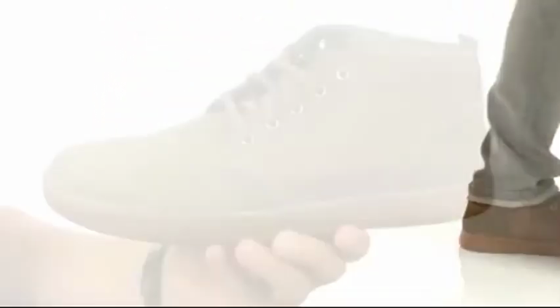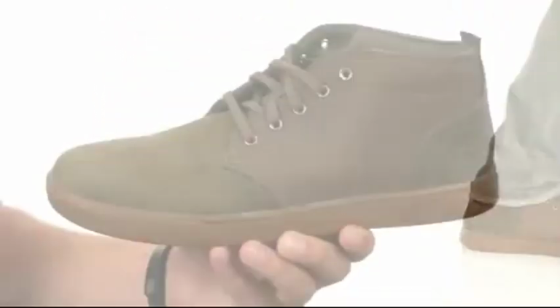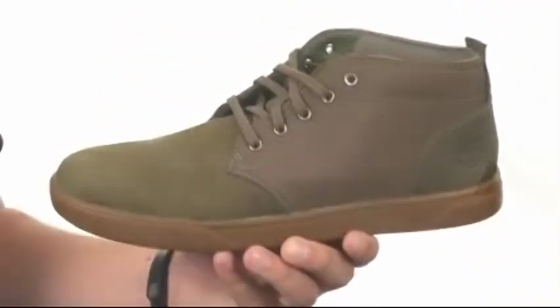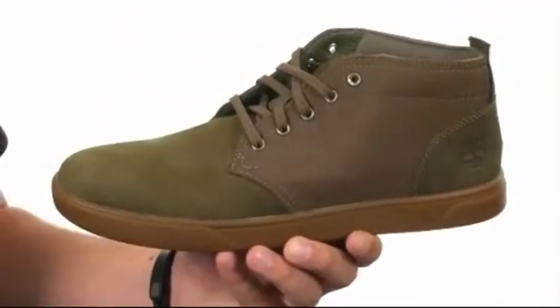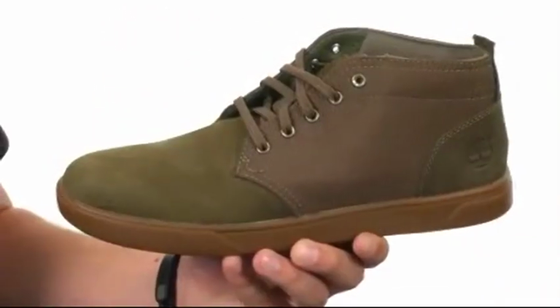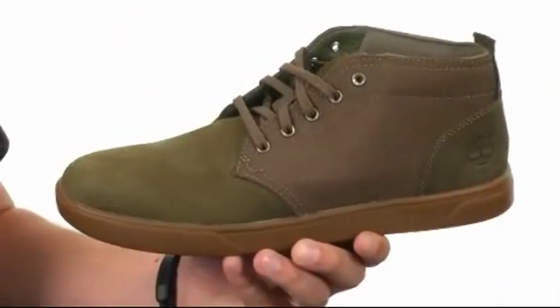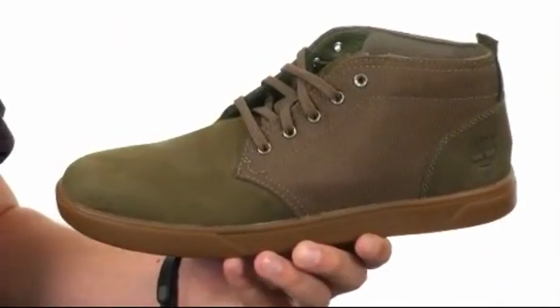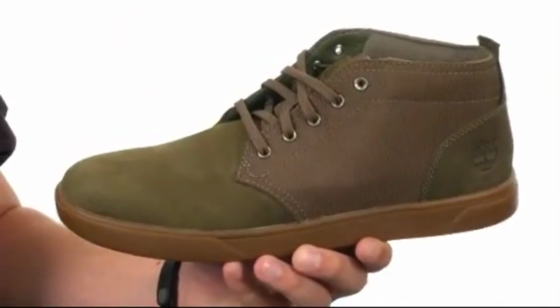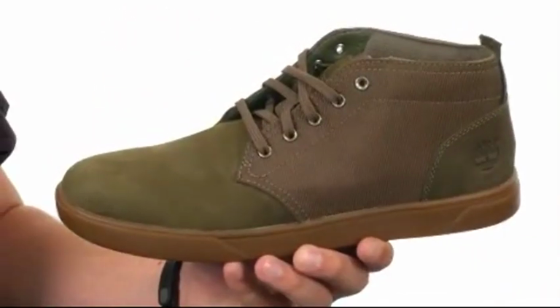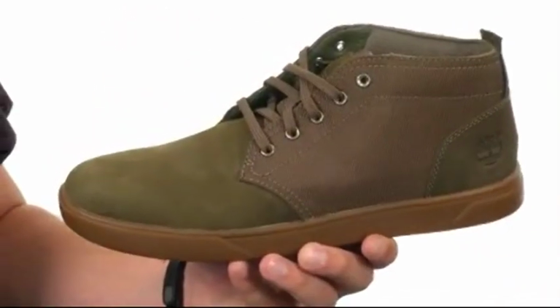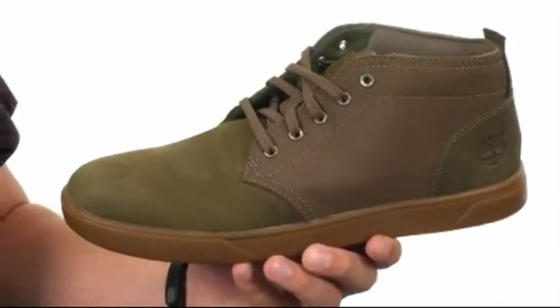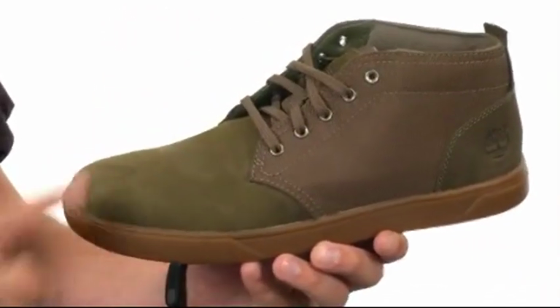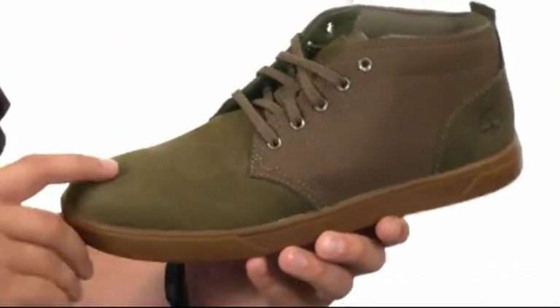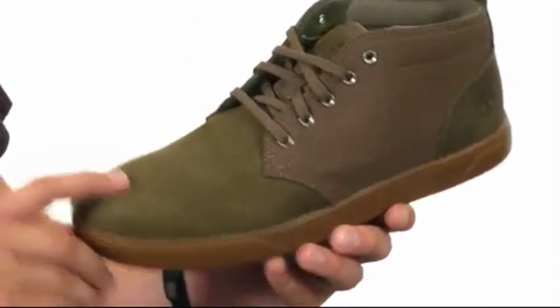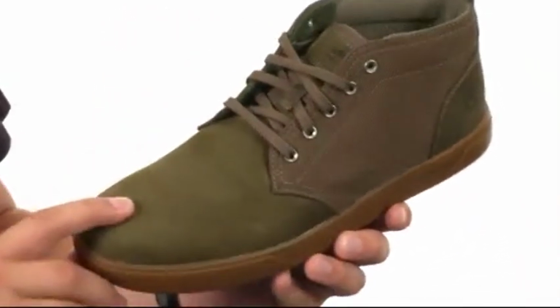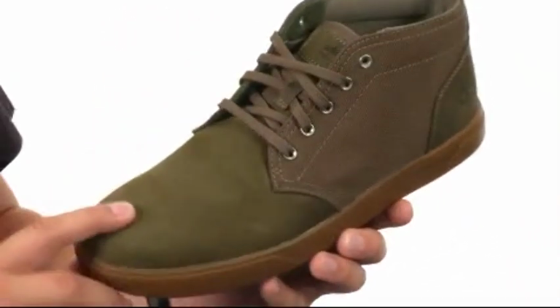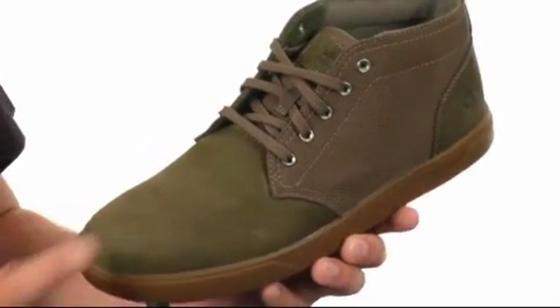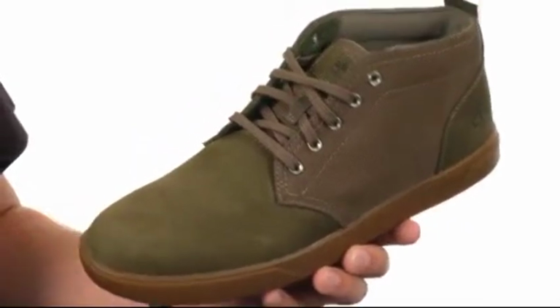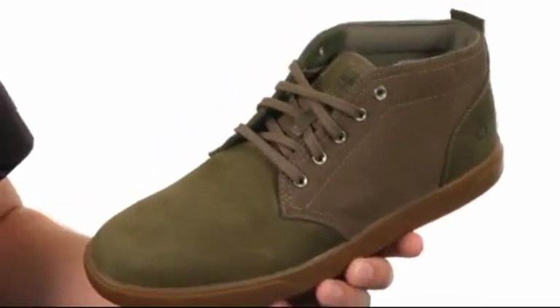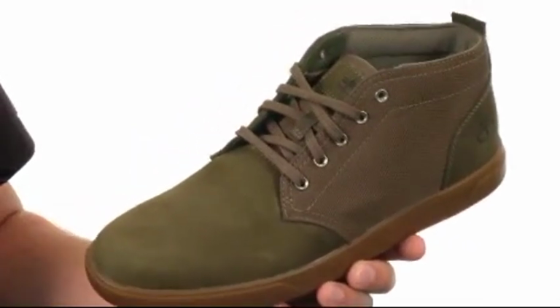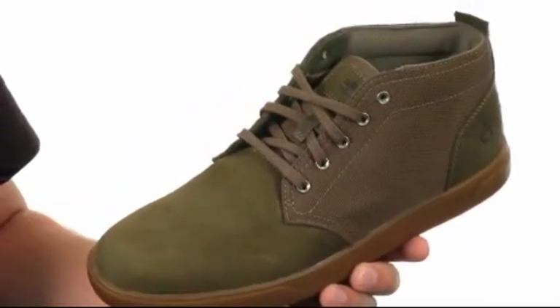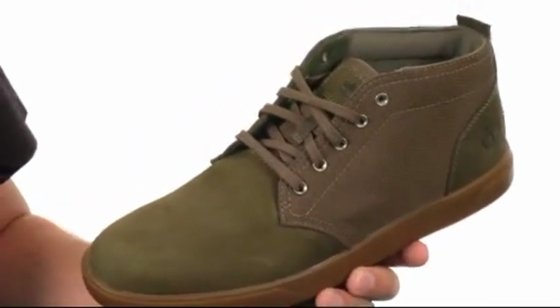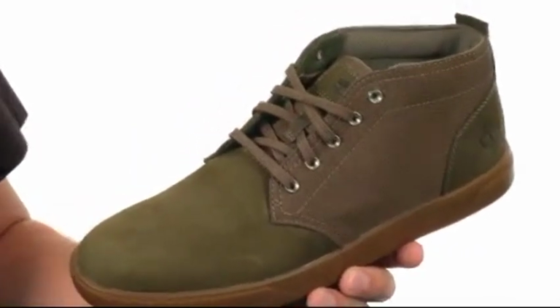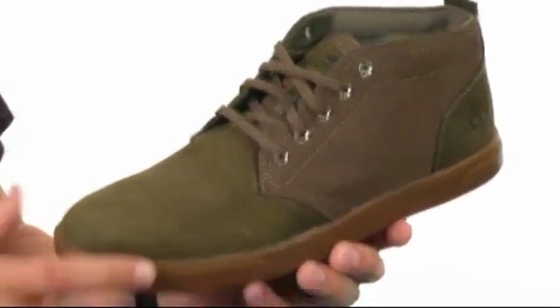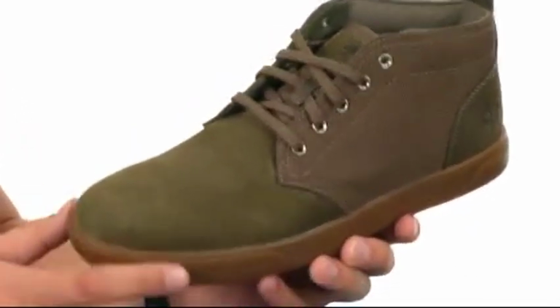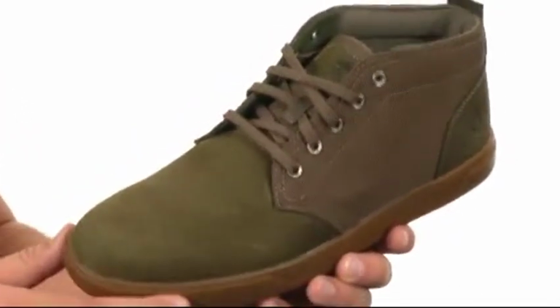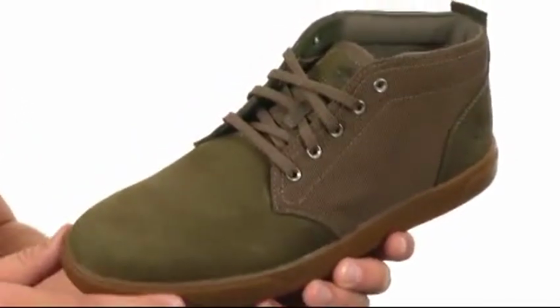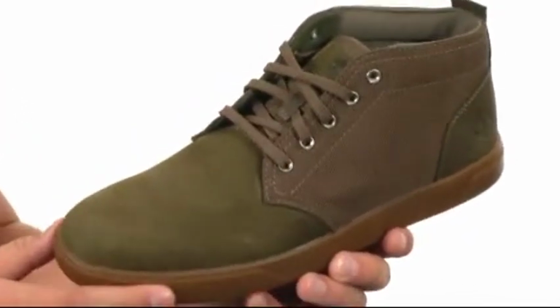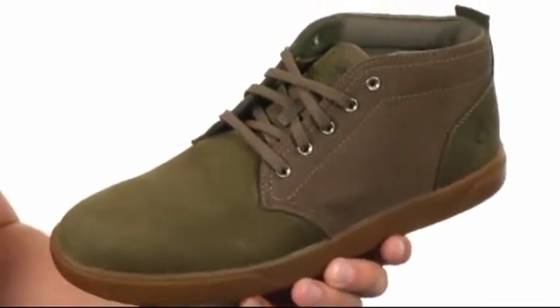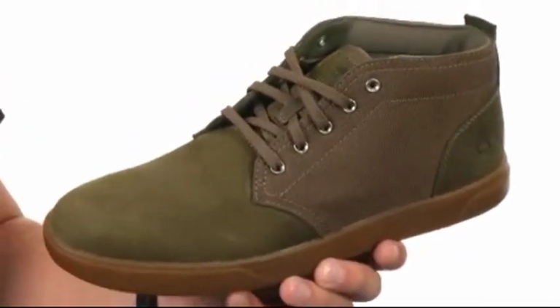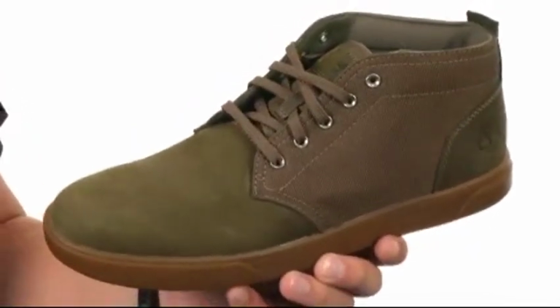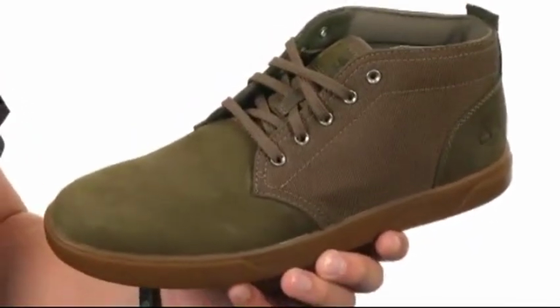These shoes are made out of a premium leather and Cordura nylon upper, so they're gonna give you excellent durability.